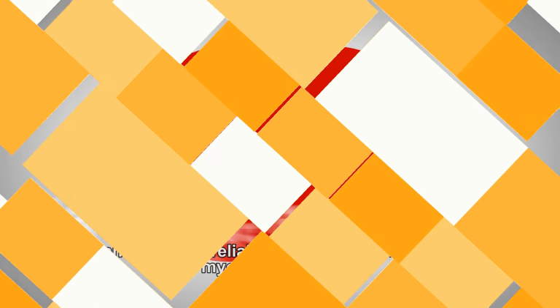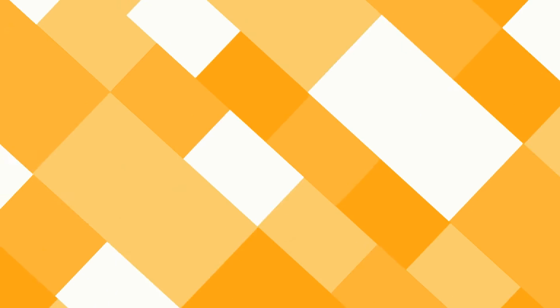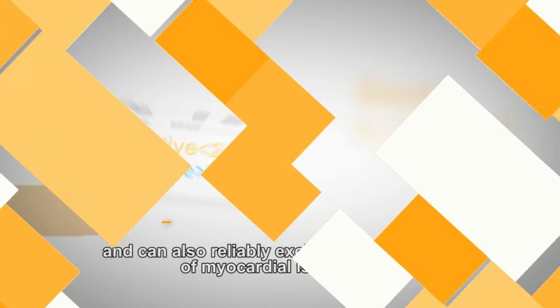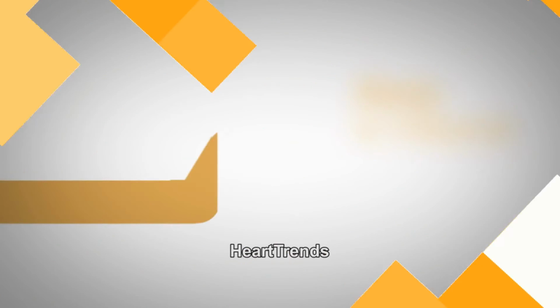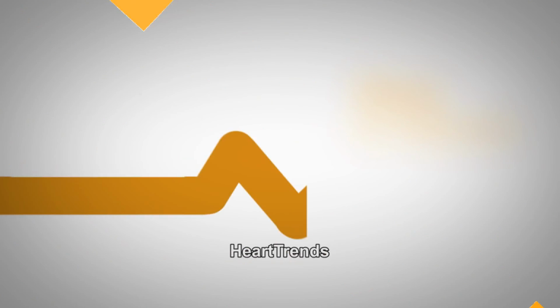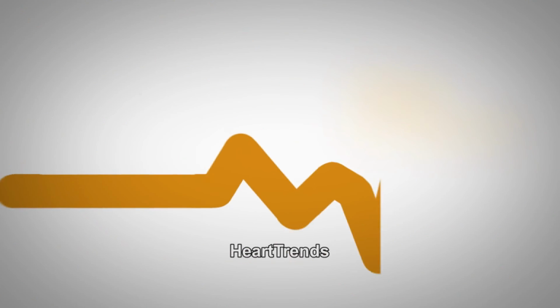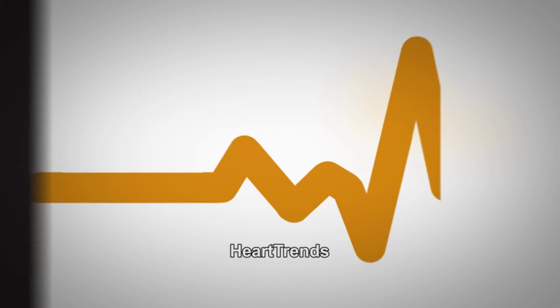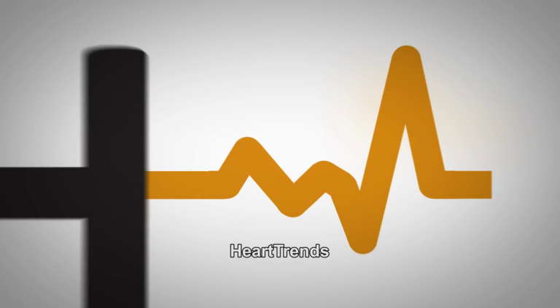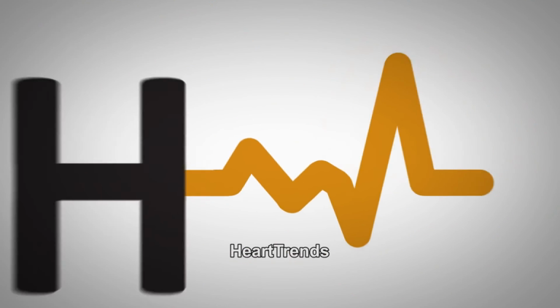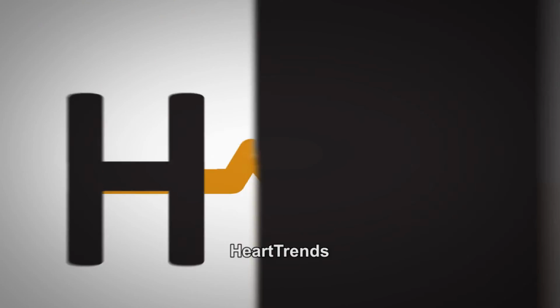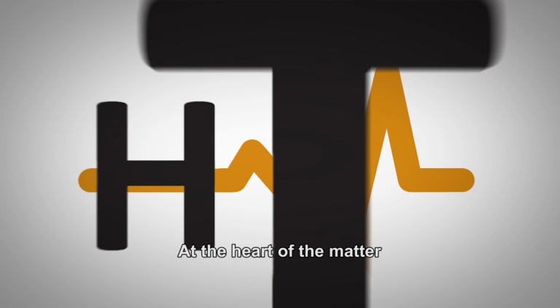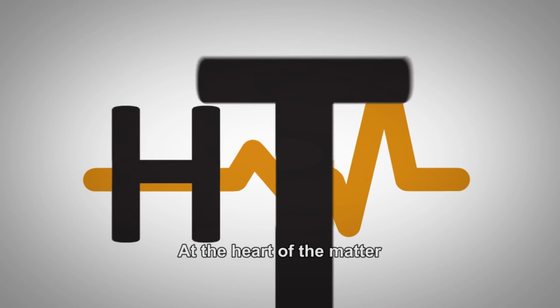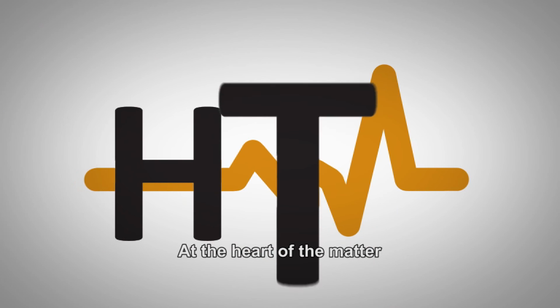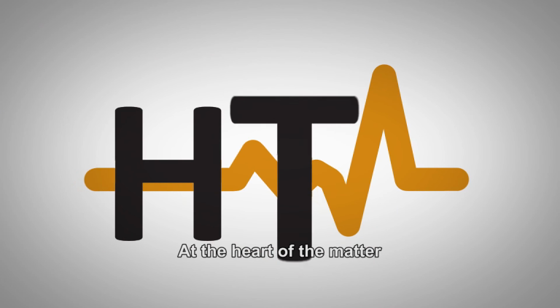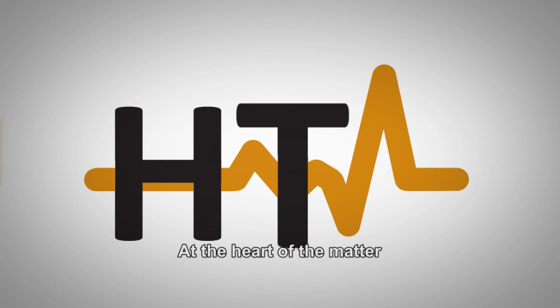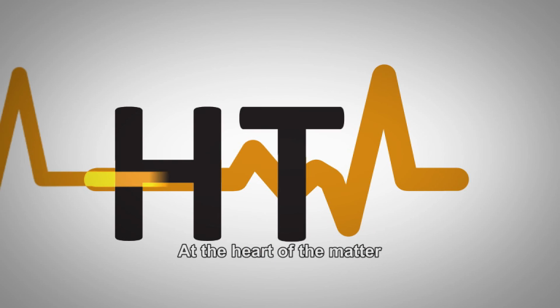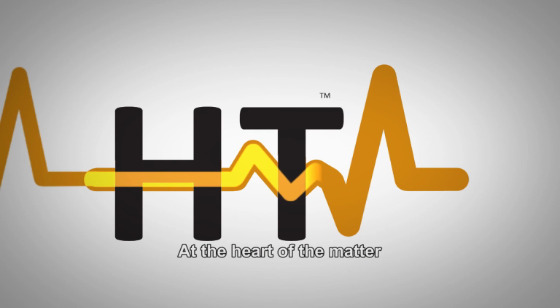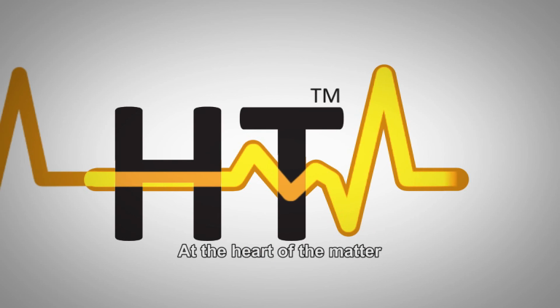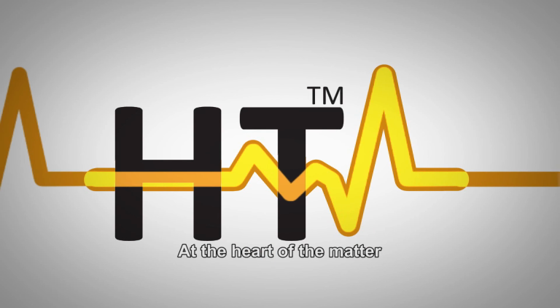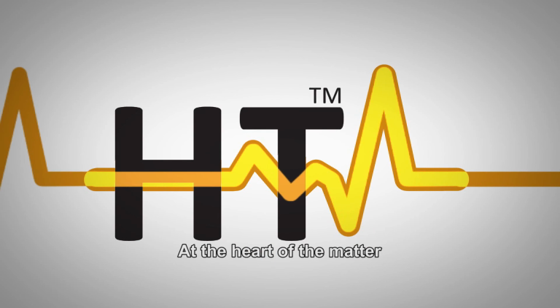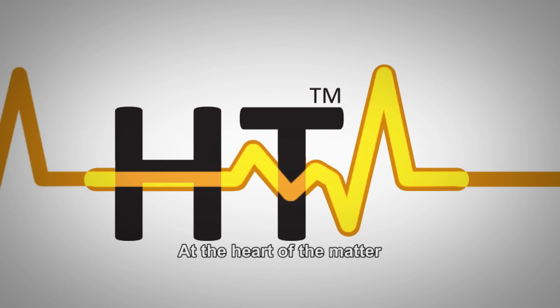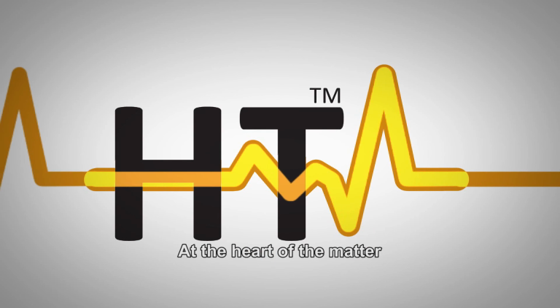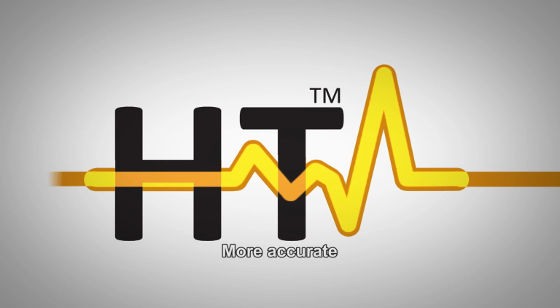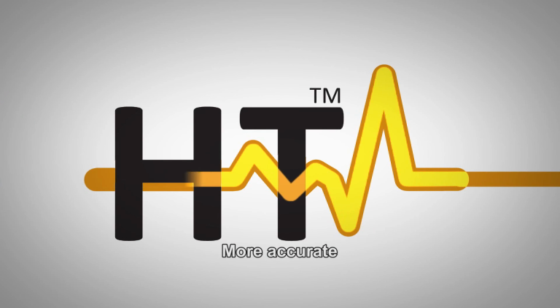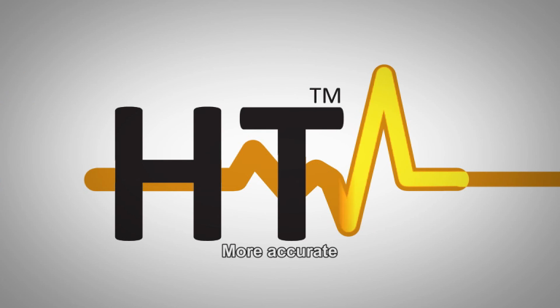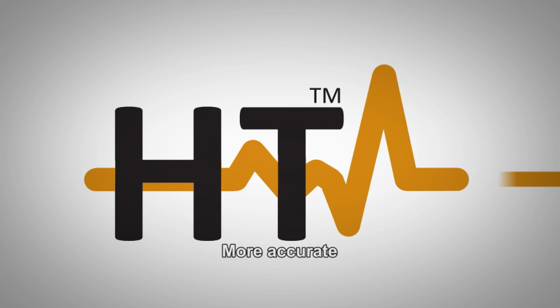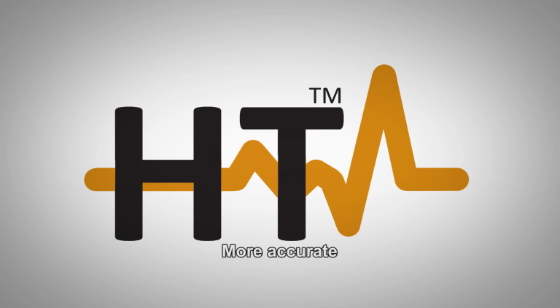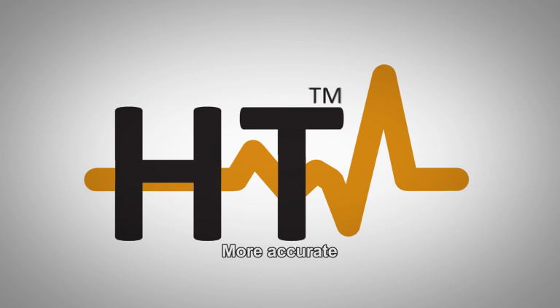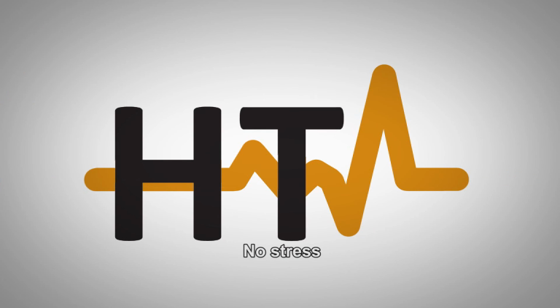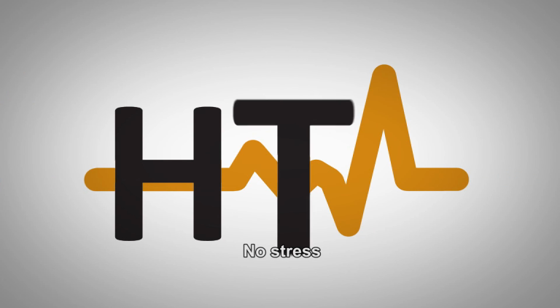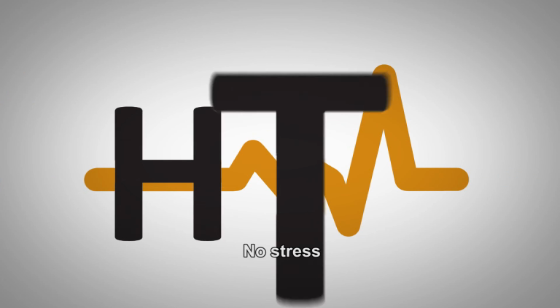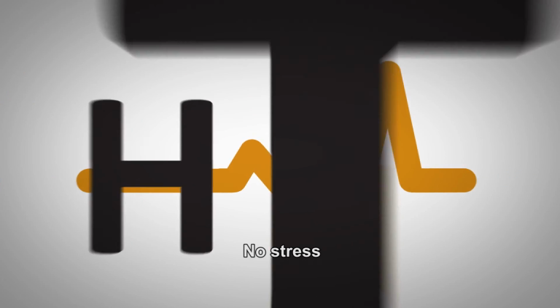Heart Trends. At the heart of the matter. More accurate, no stress.